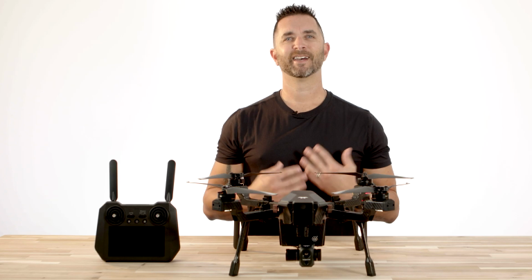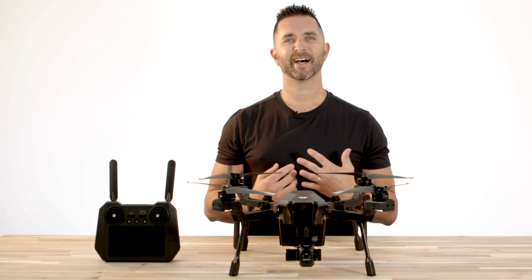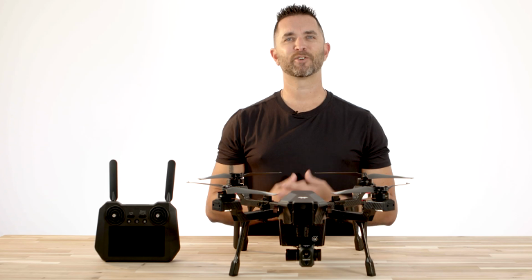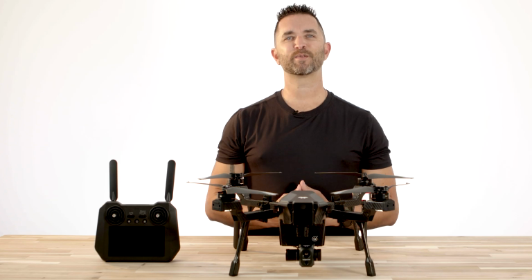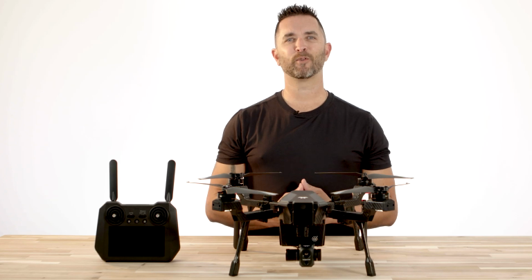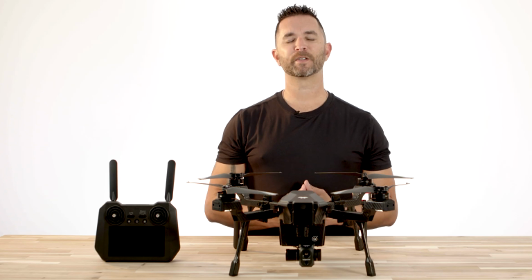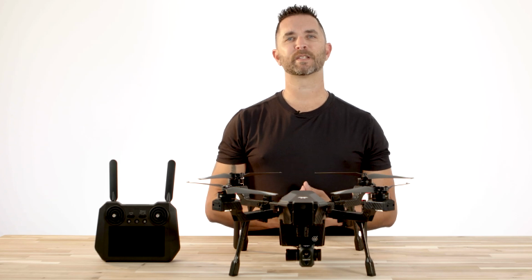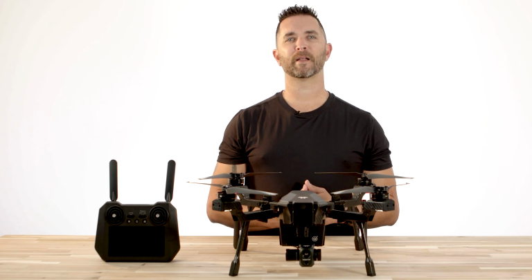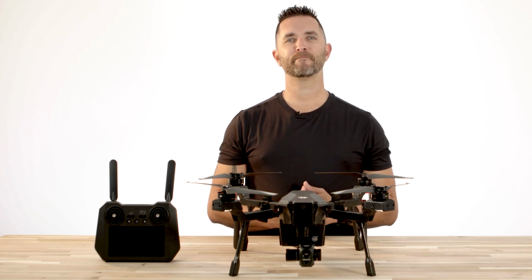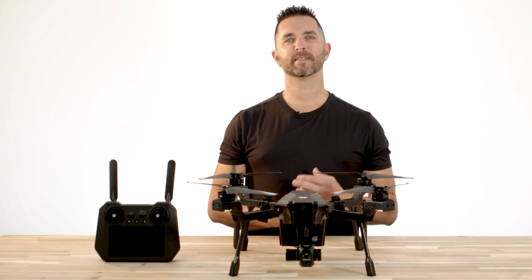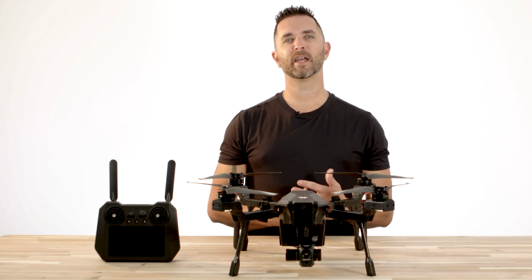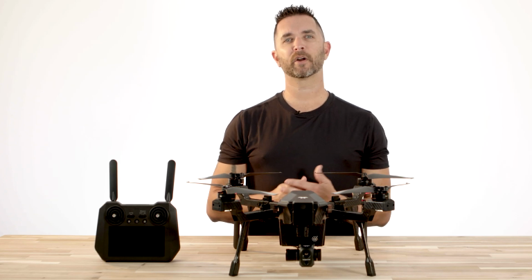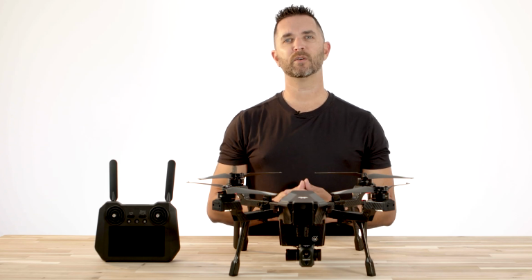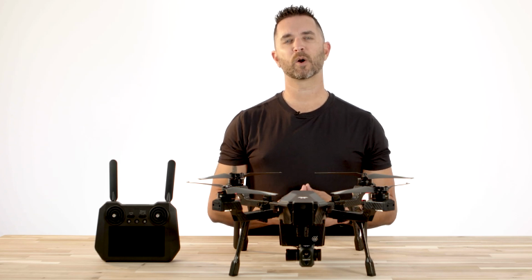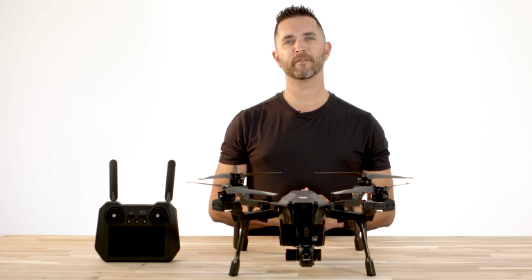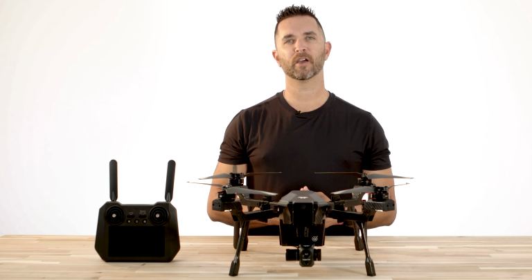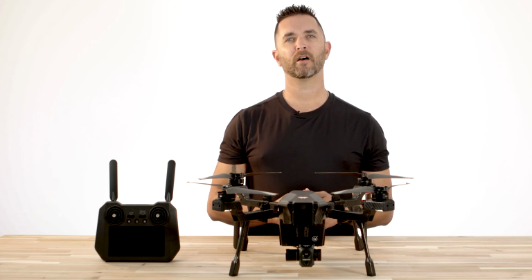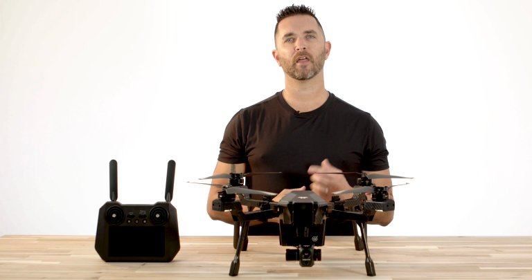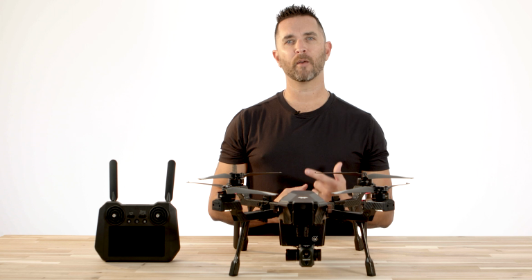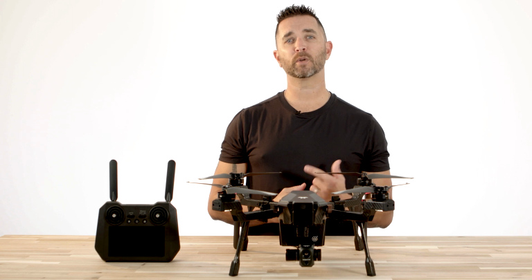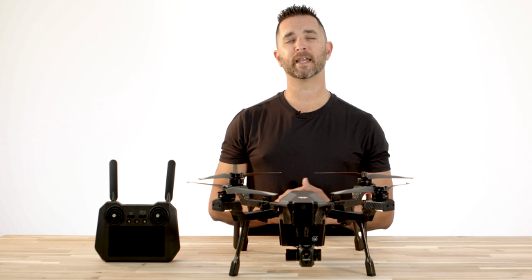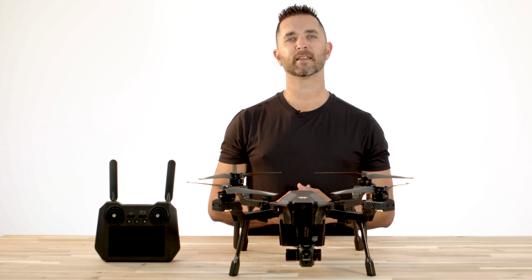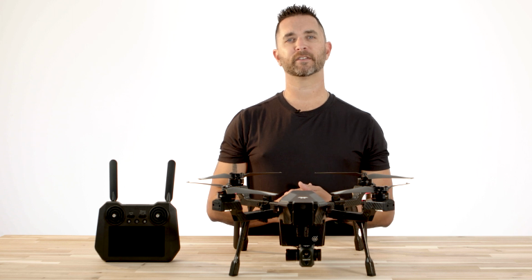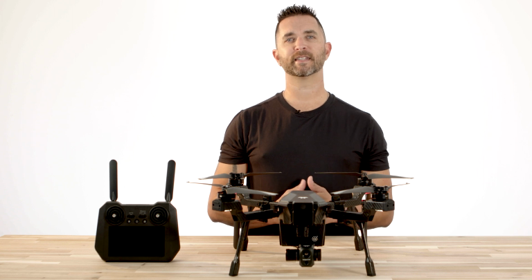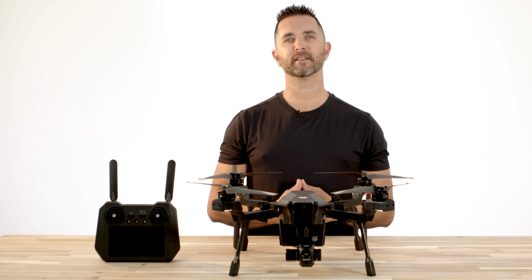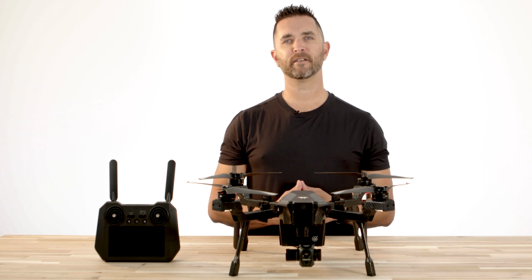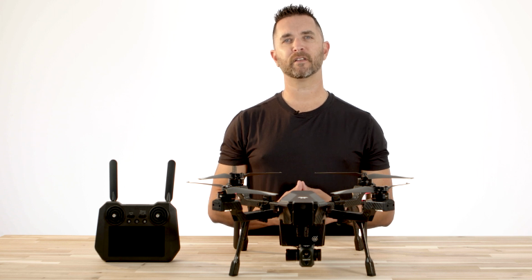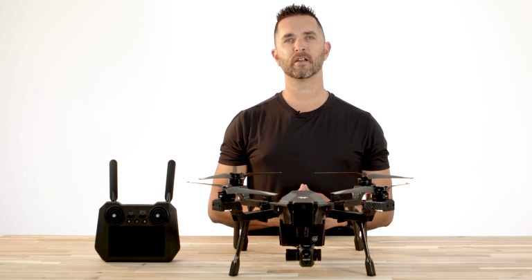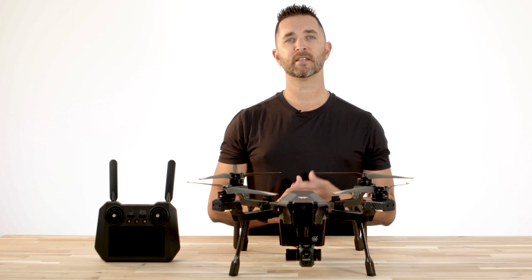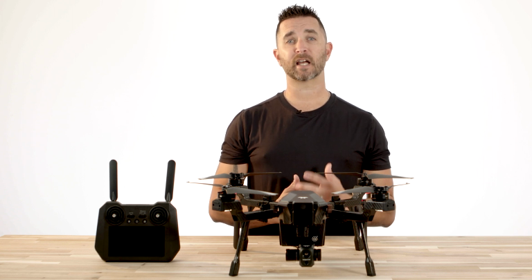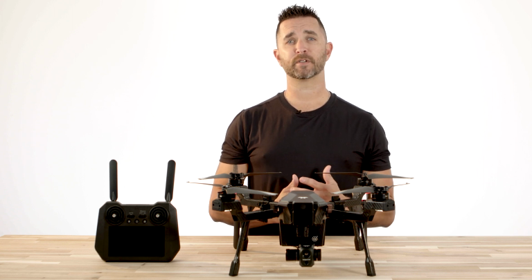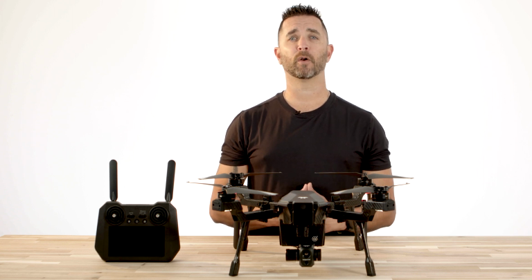Hi, Chris from Florida Drone Supply, and today we're going to do a quick video on the onboard lighting that is on the Teledyne FLIR Cyrus drone.